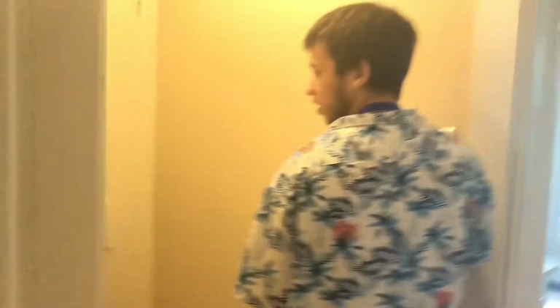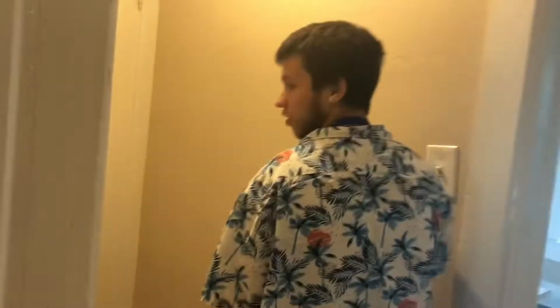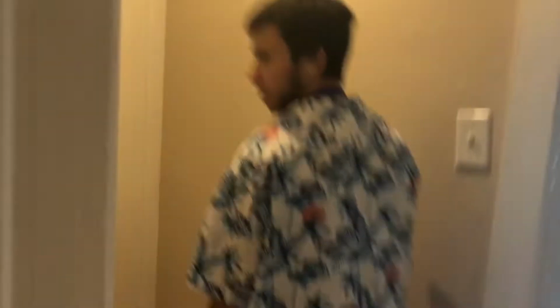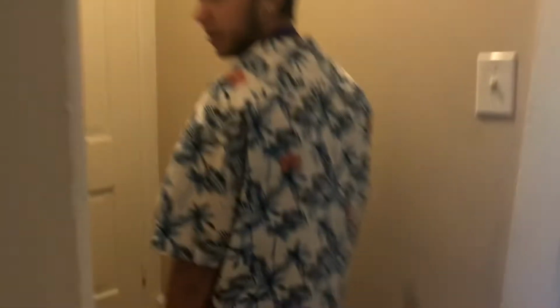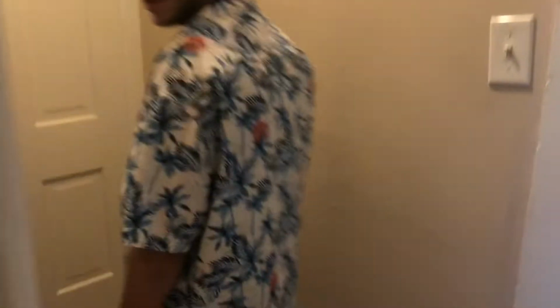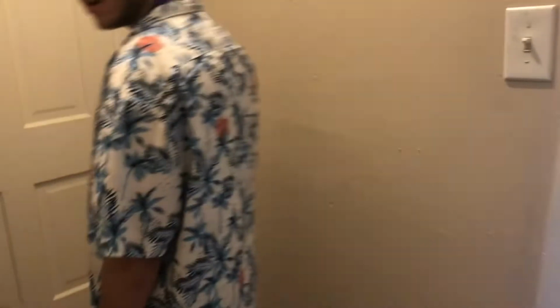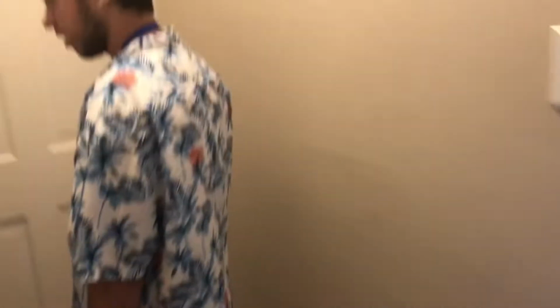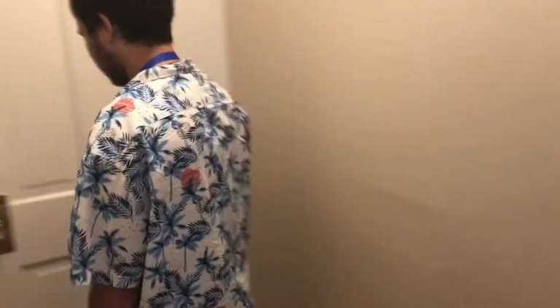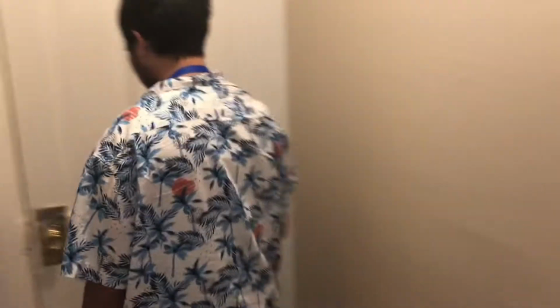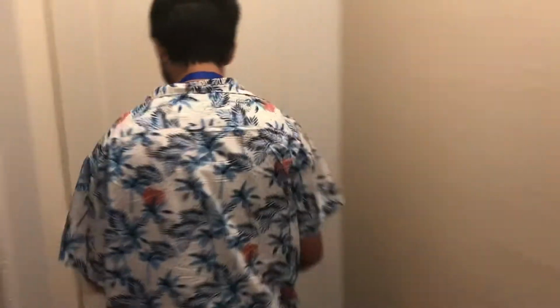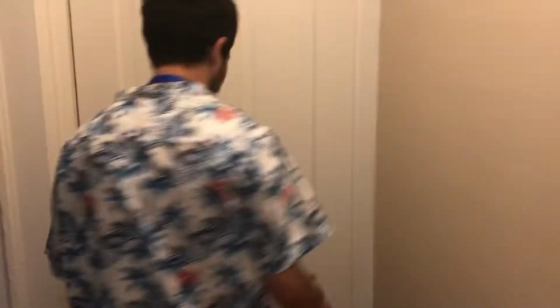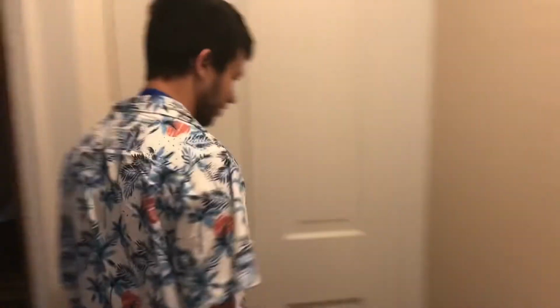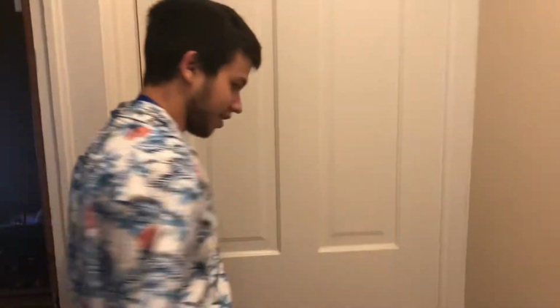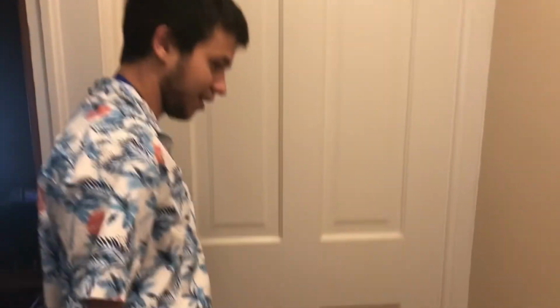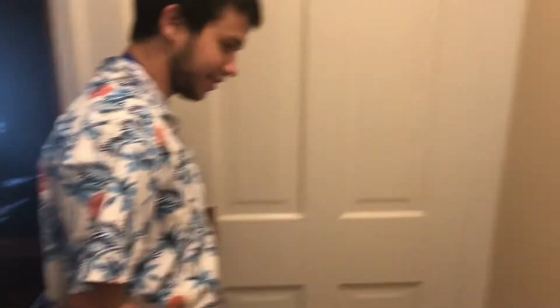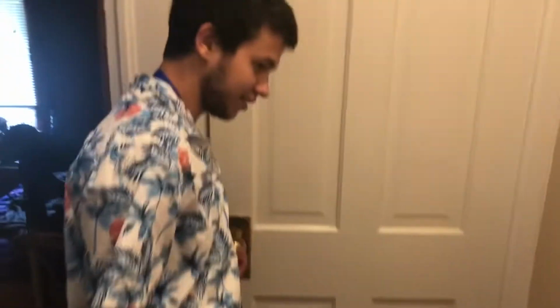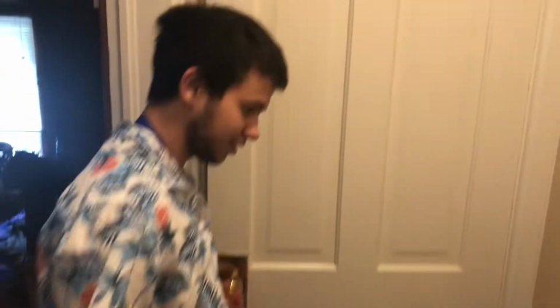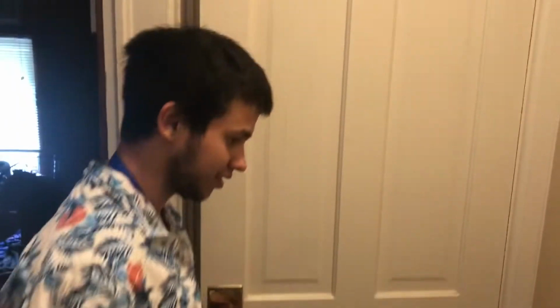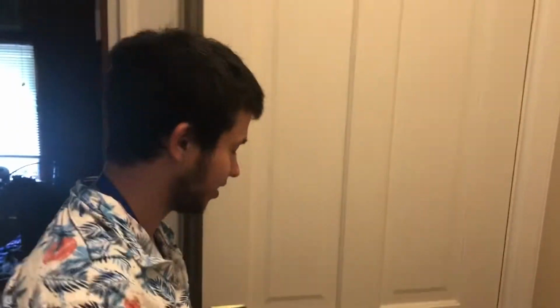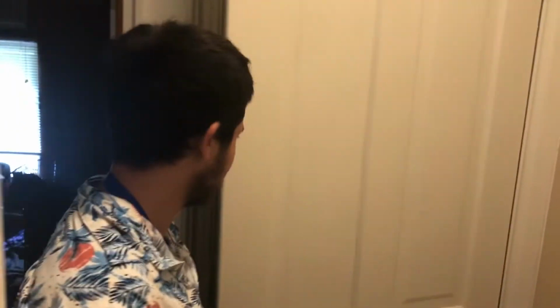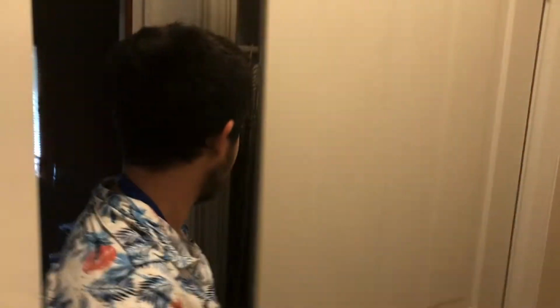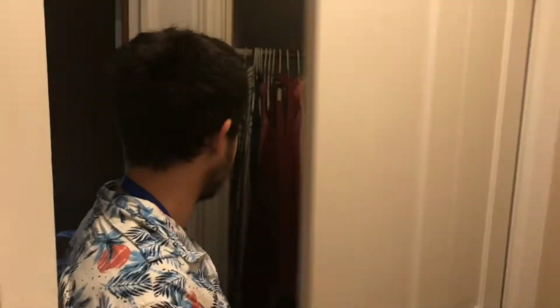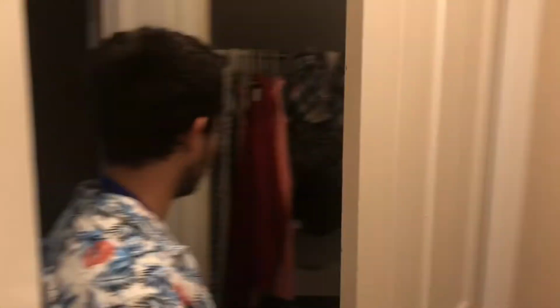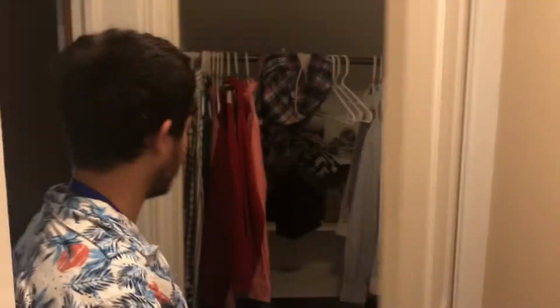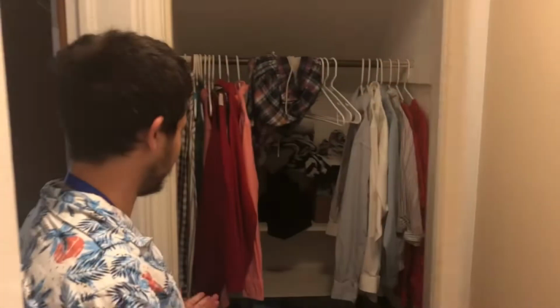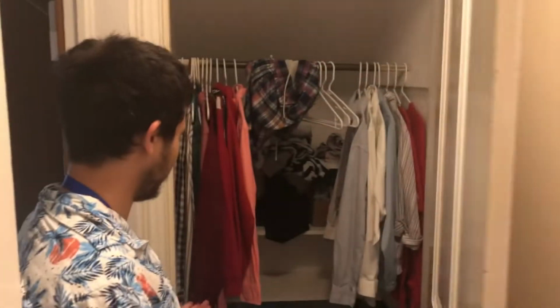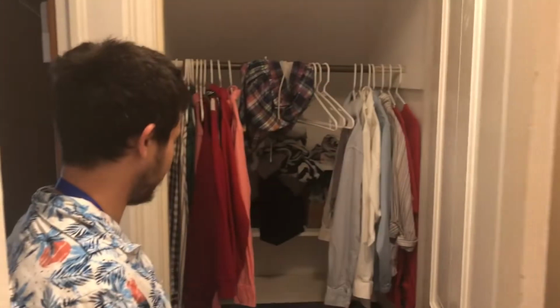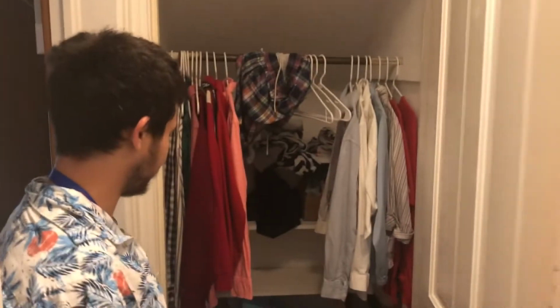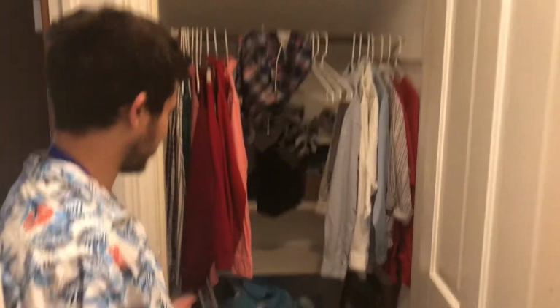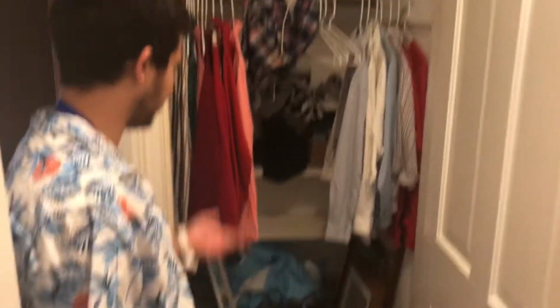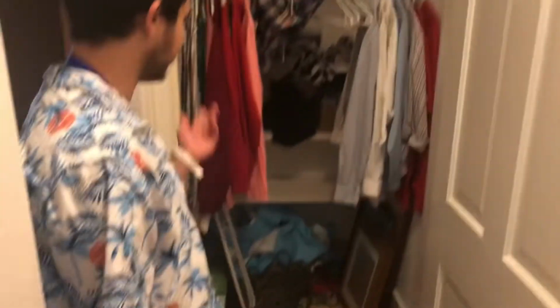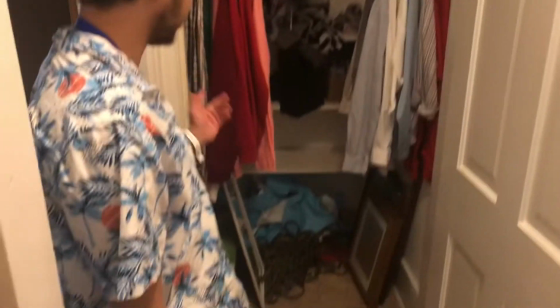Come in here — here's a closet, just filled with some closet stuff.